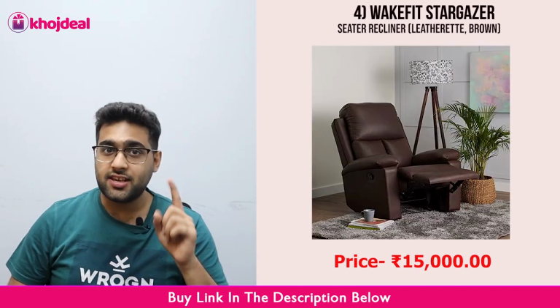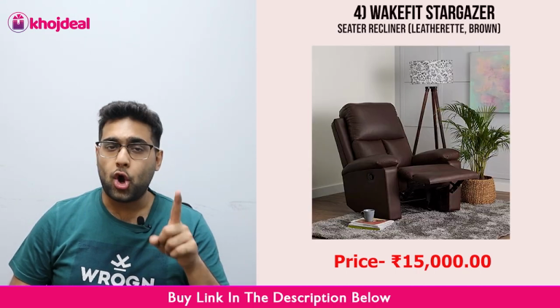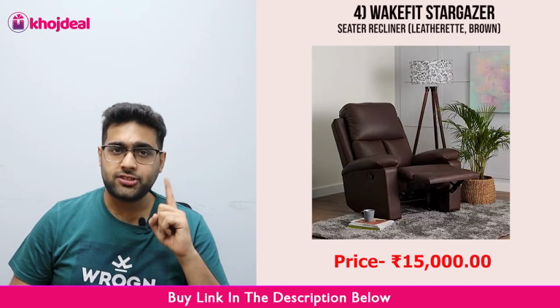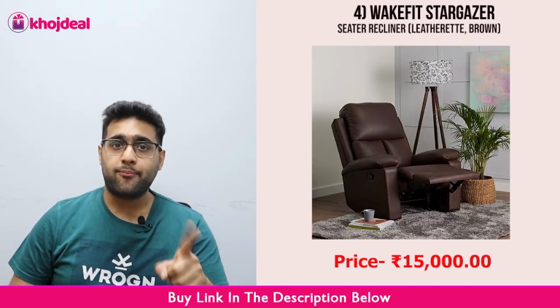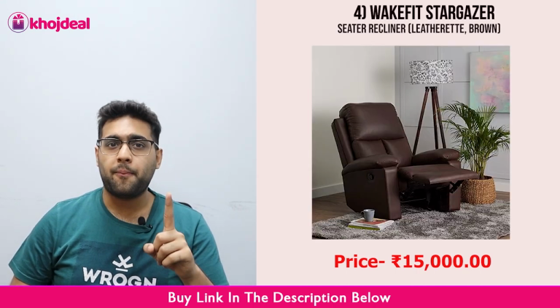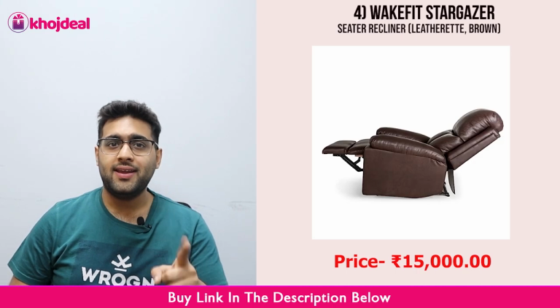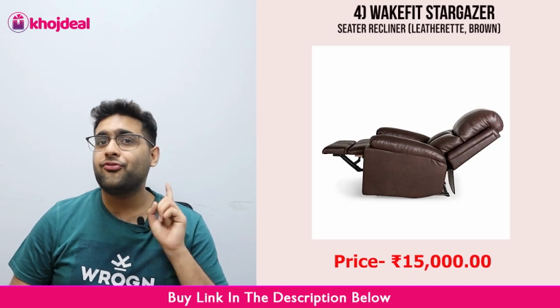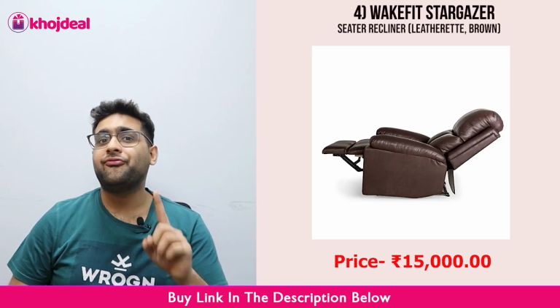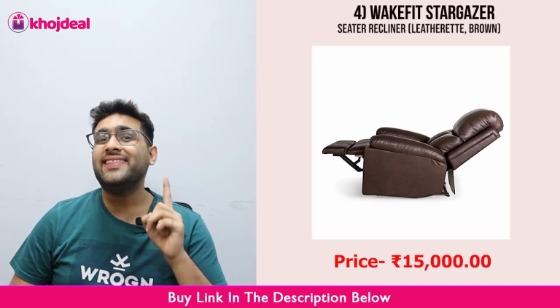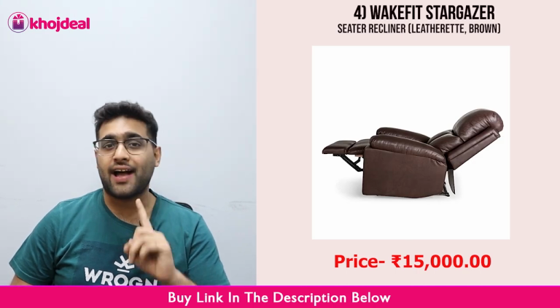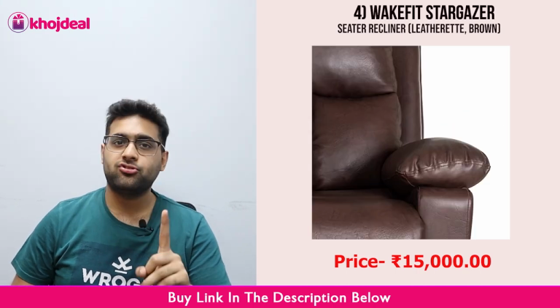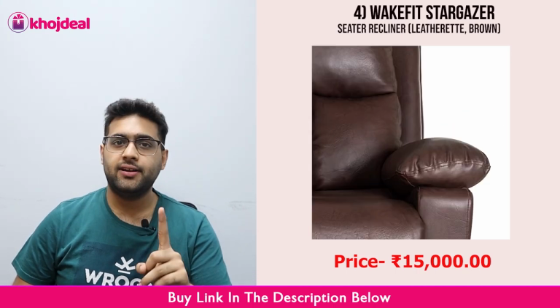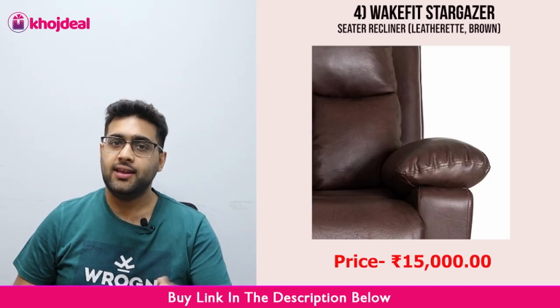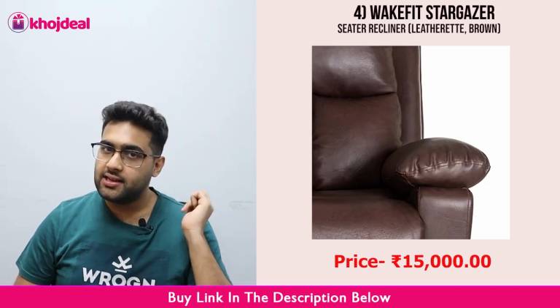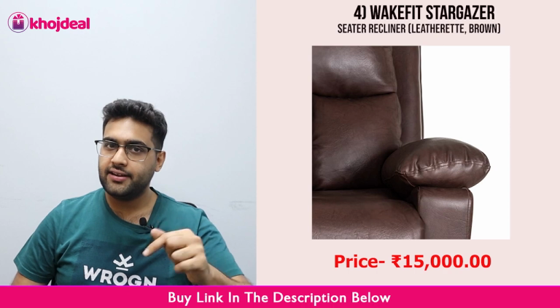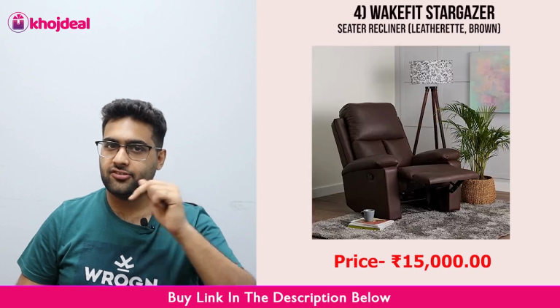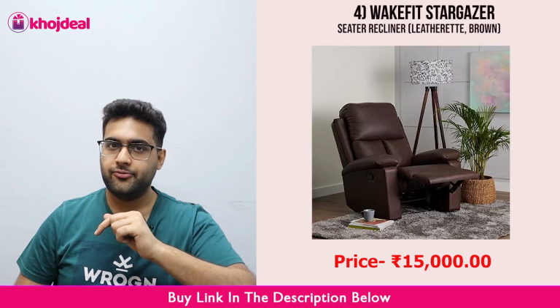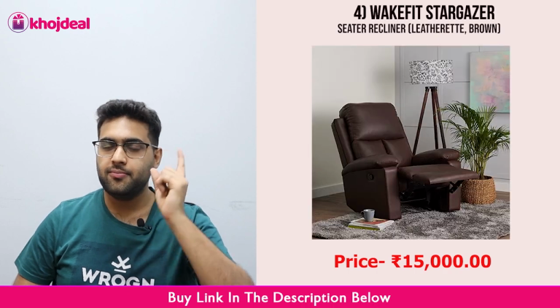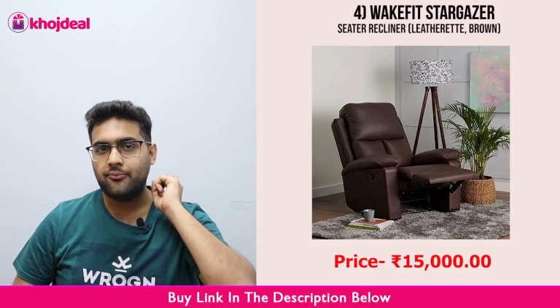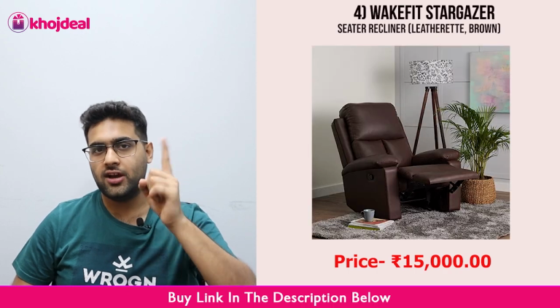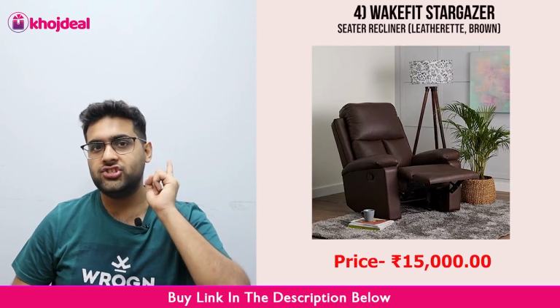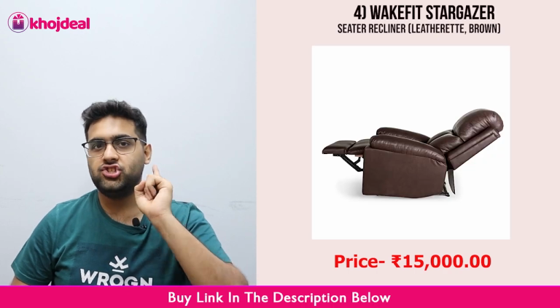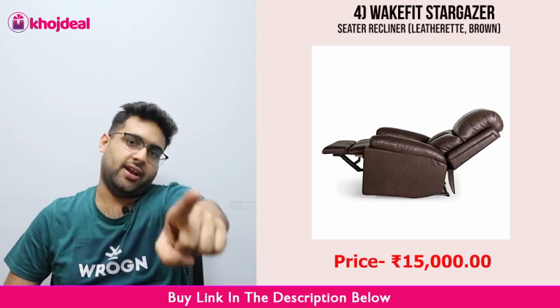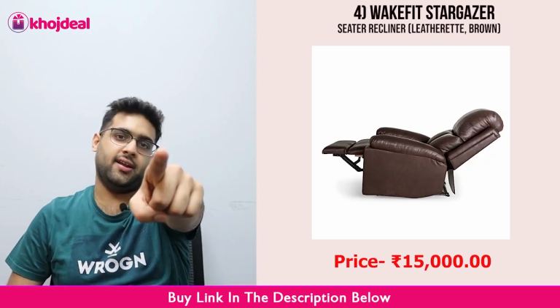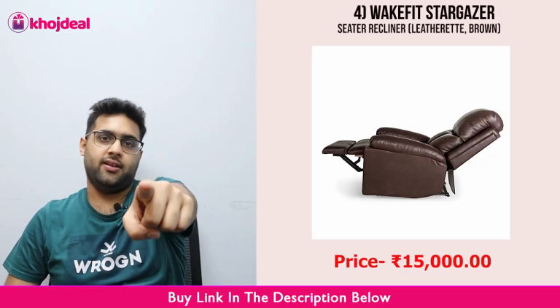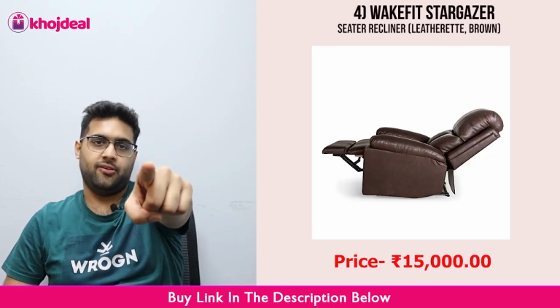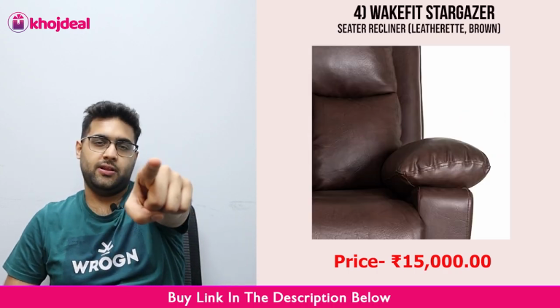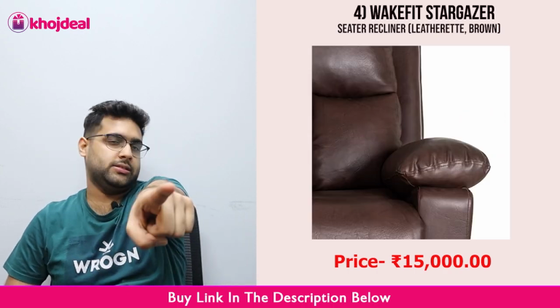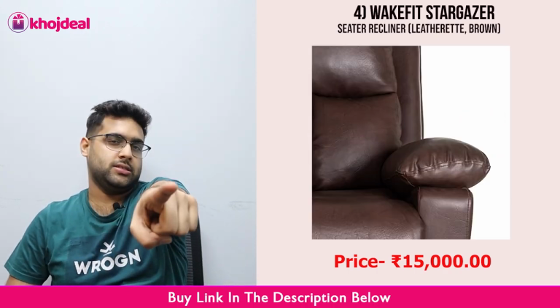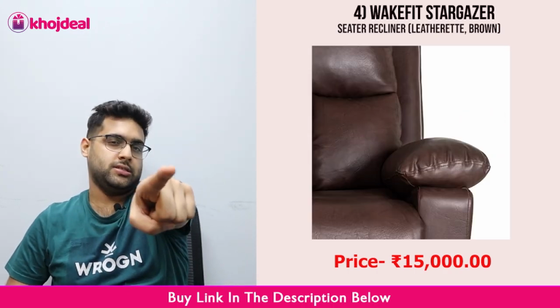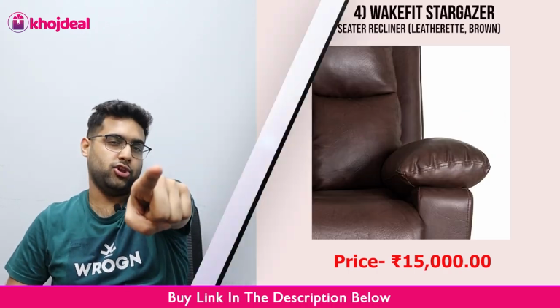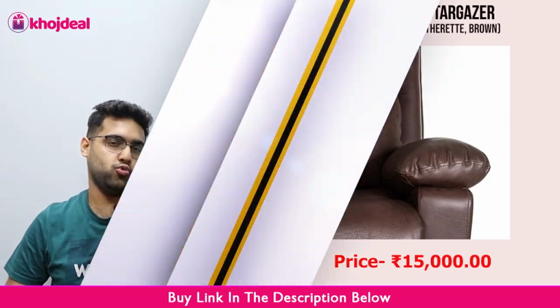The cost will be ₹15,000. Link in the description — go and check it out.